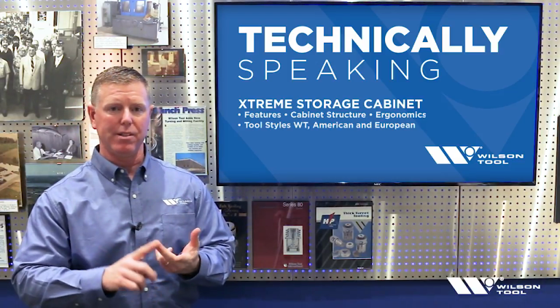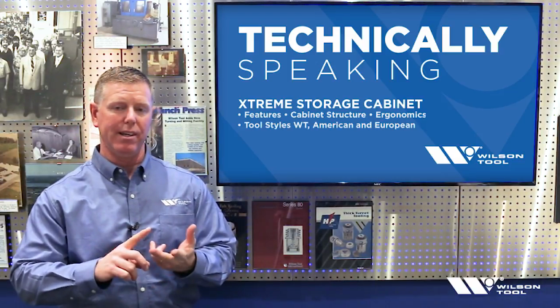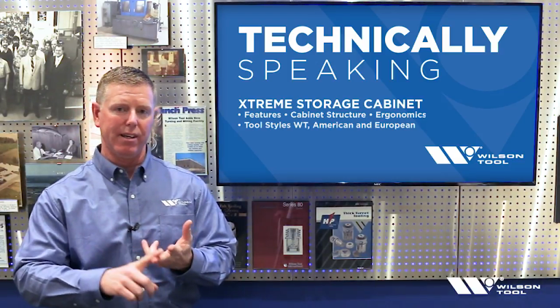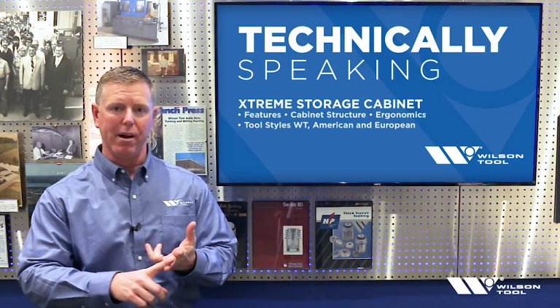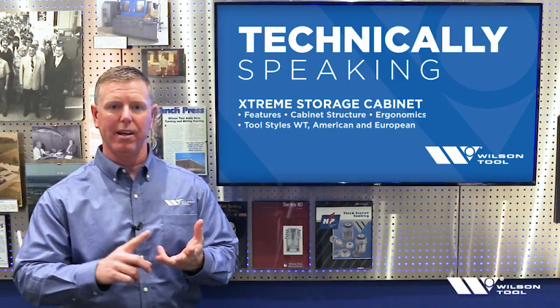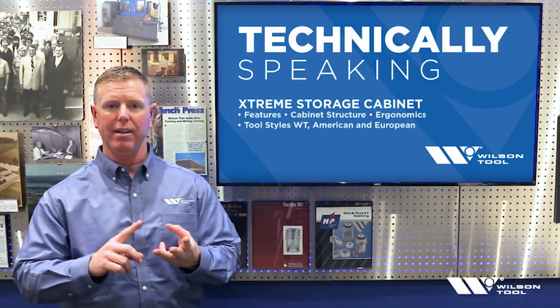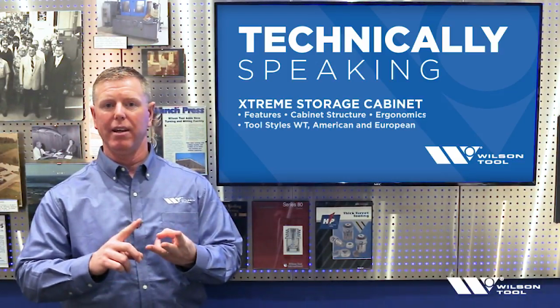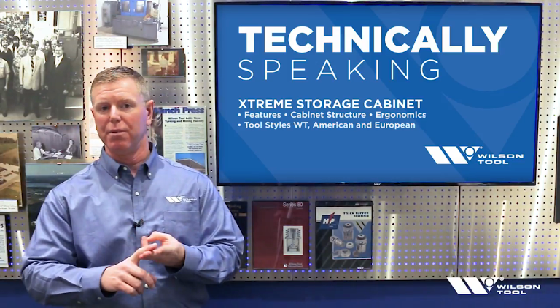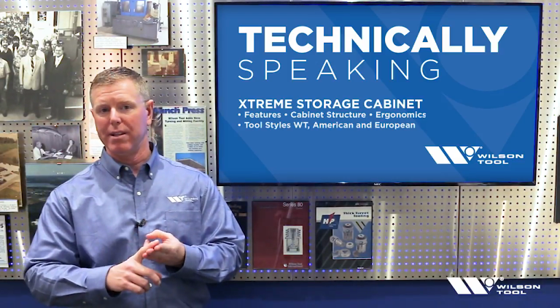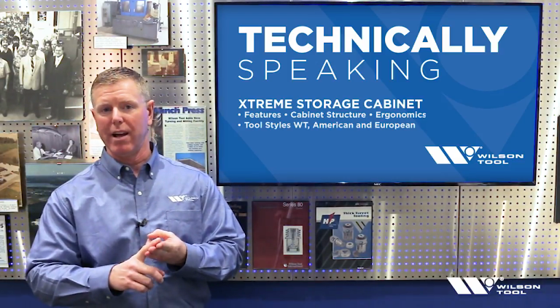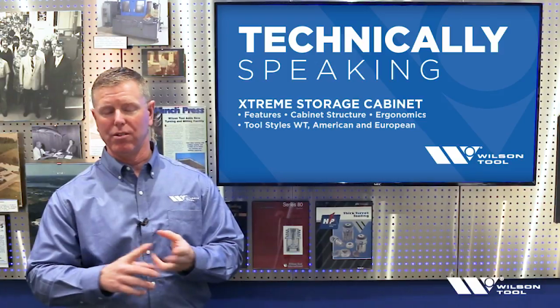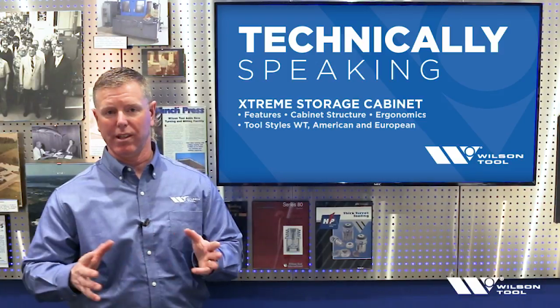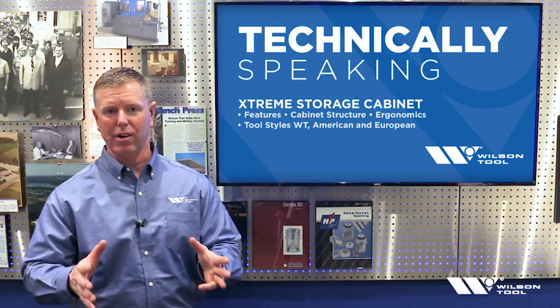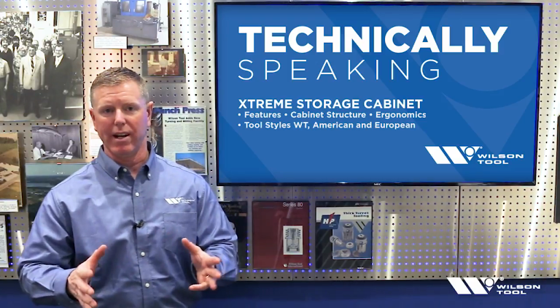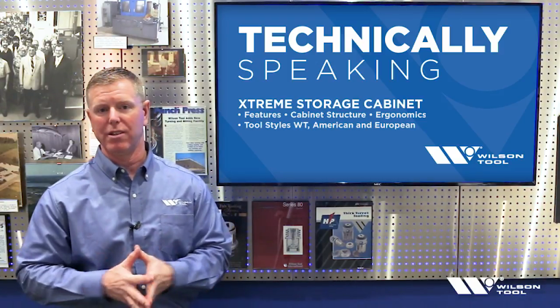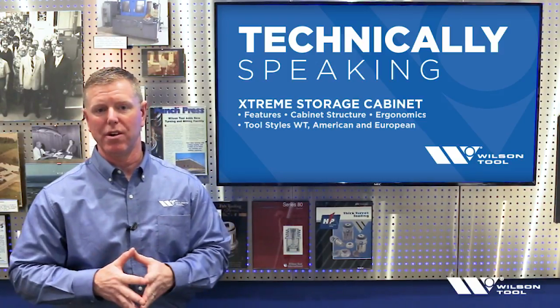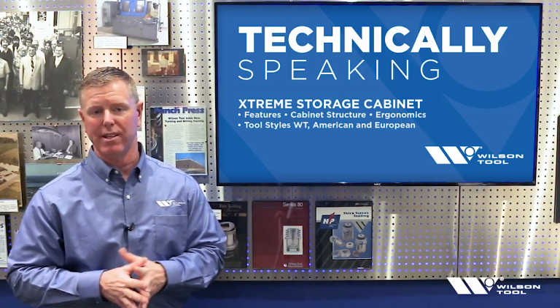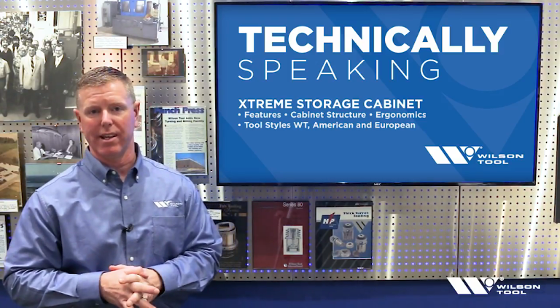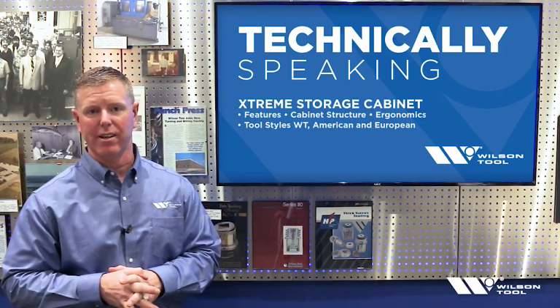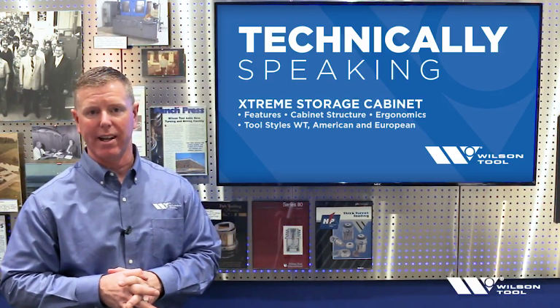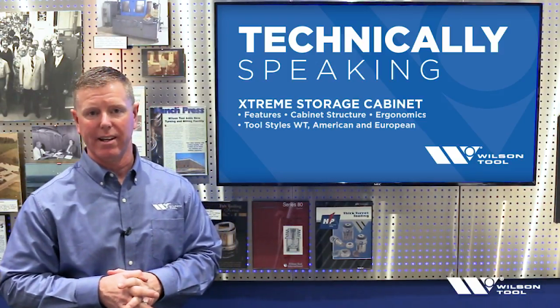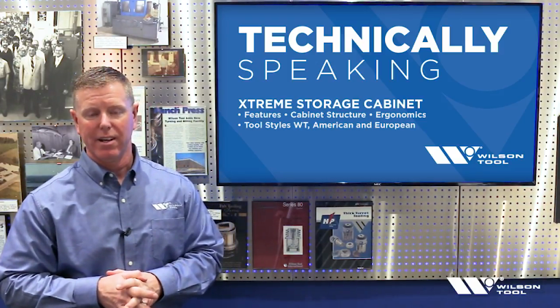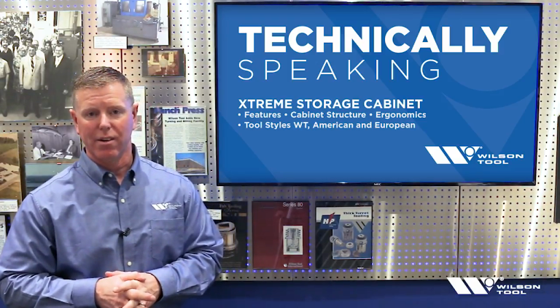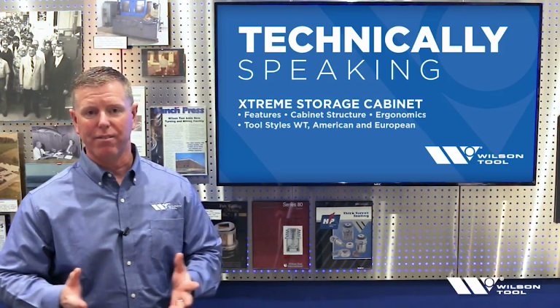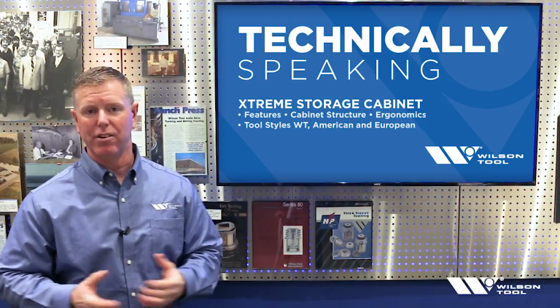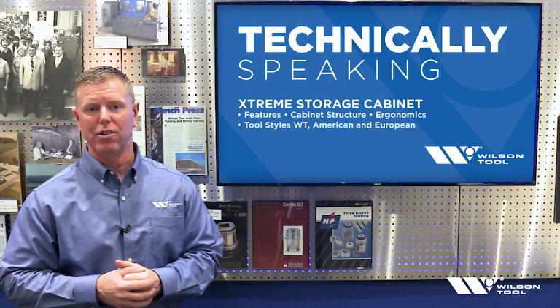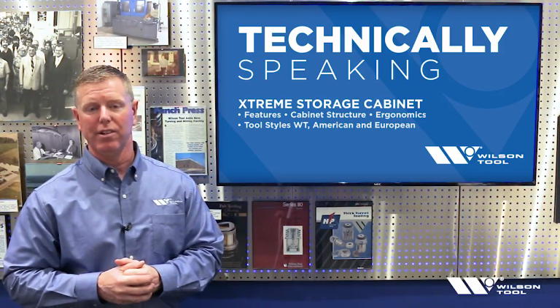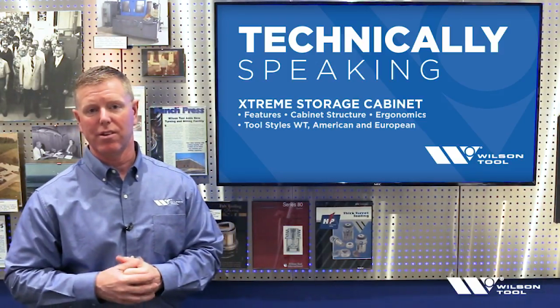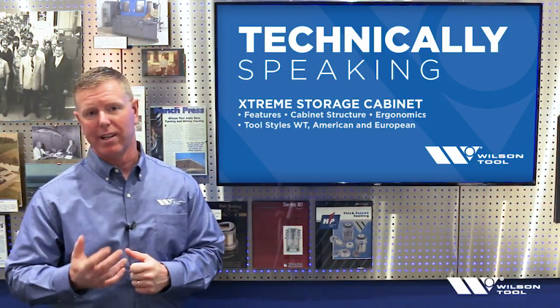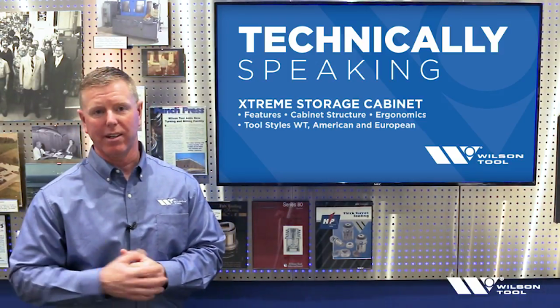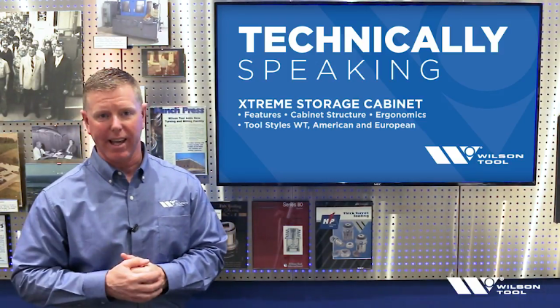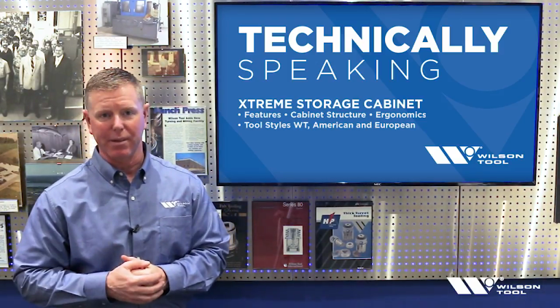WT, American, and European style tooling loaded right into the drawer so you can take a look at it. So without further ado, let's go take a look at the cabinet.